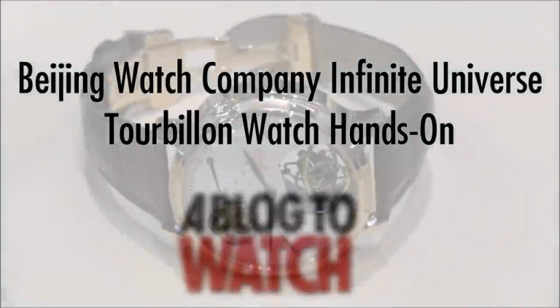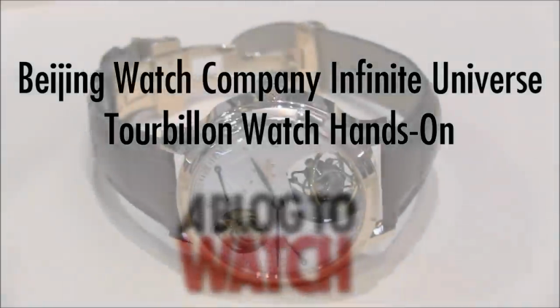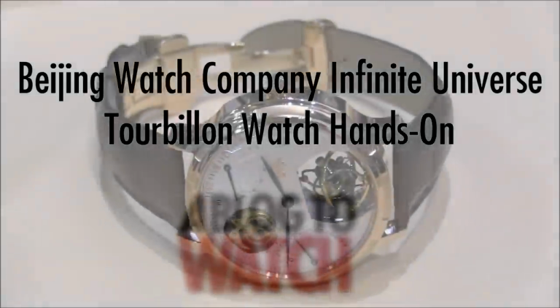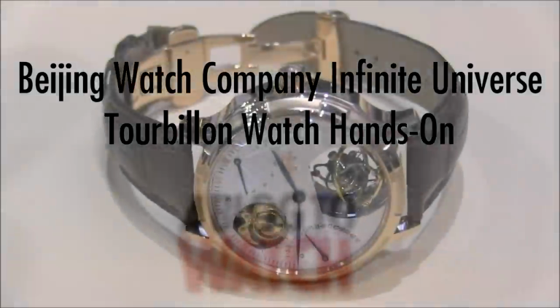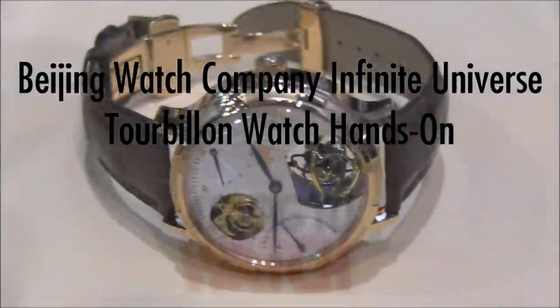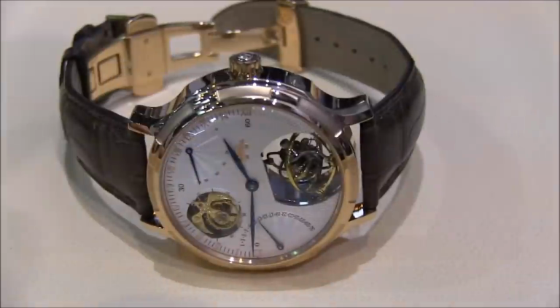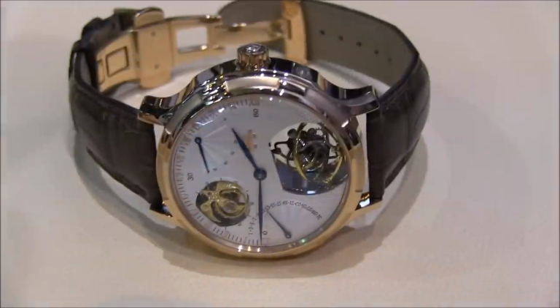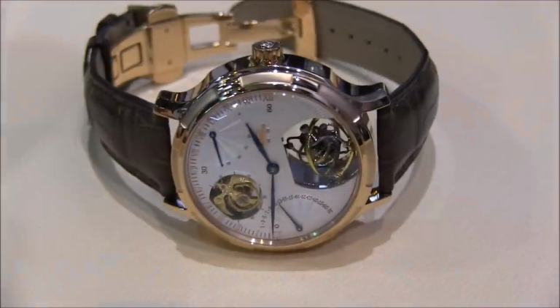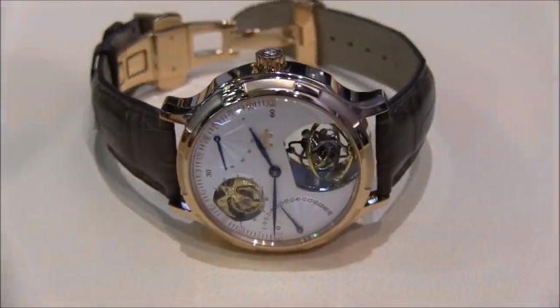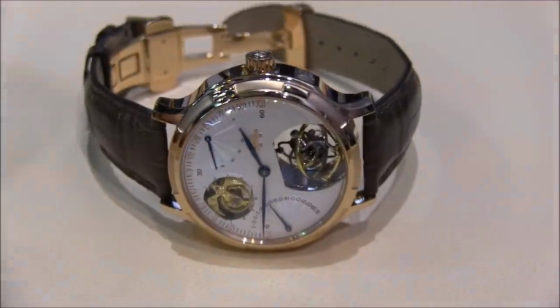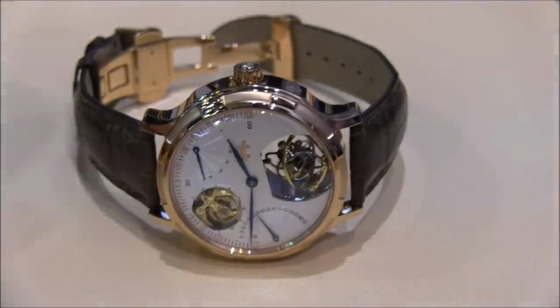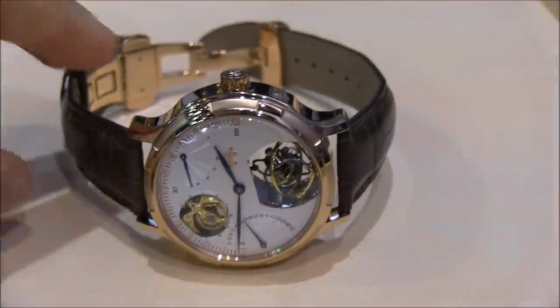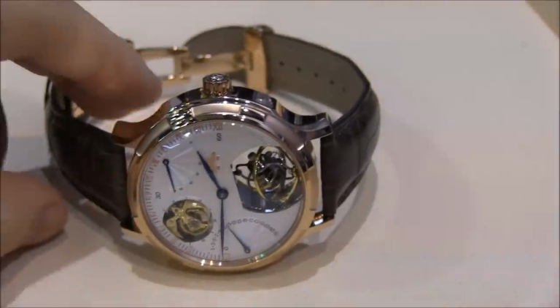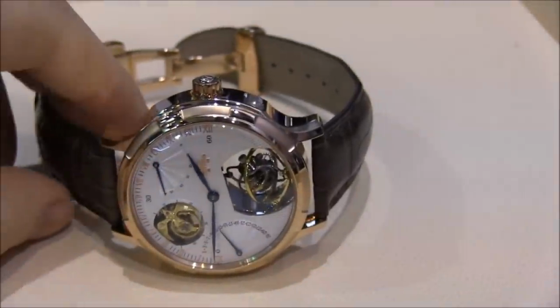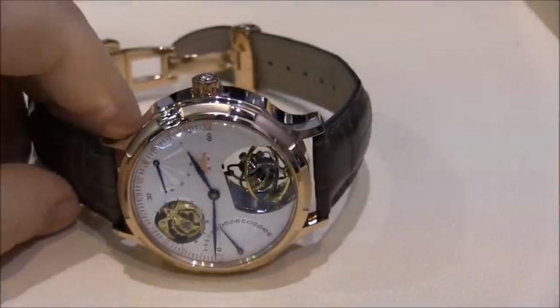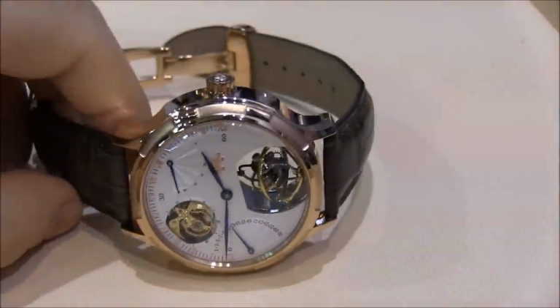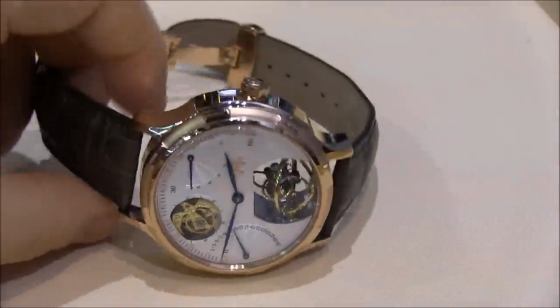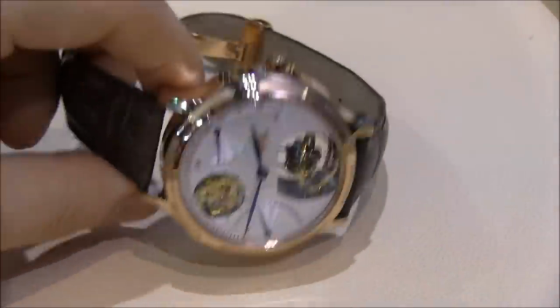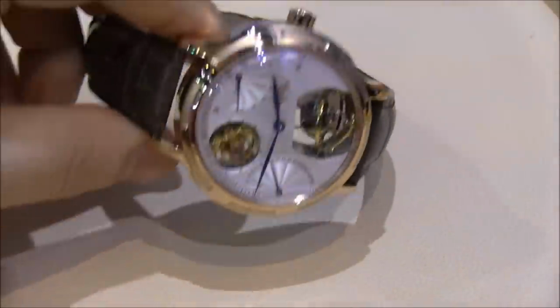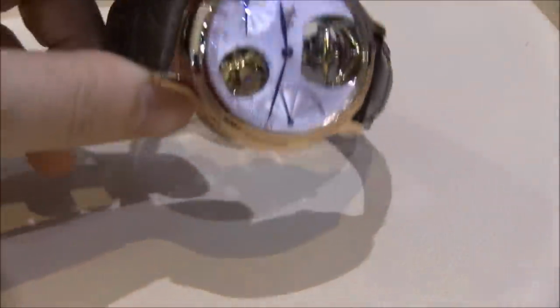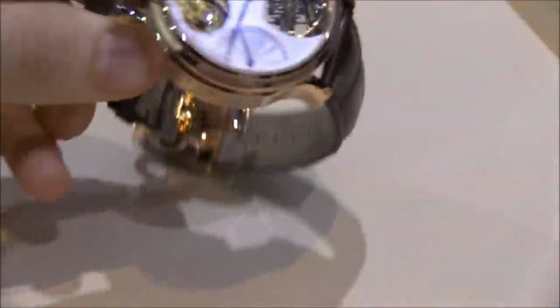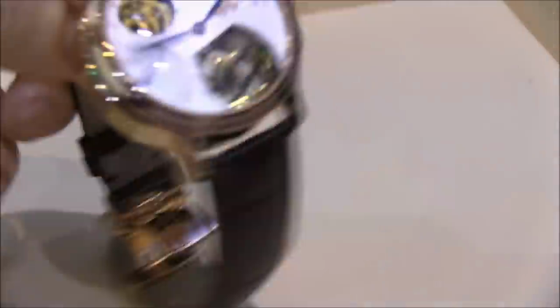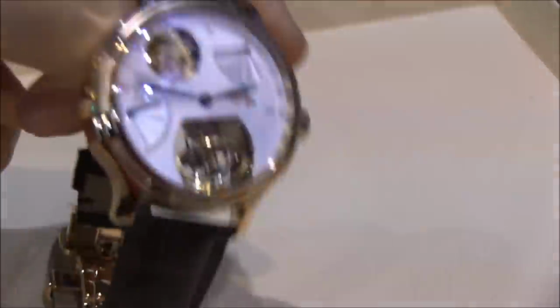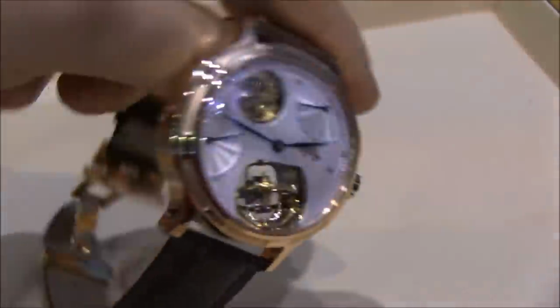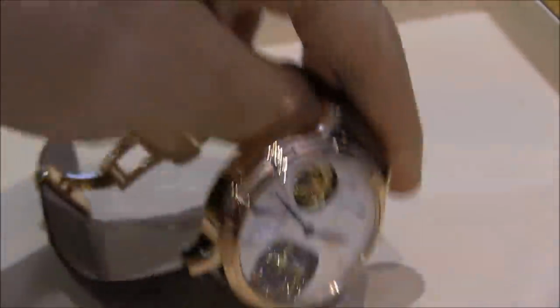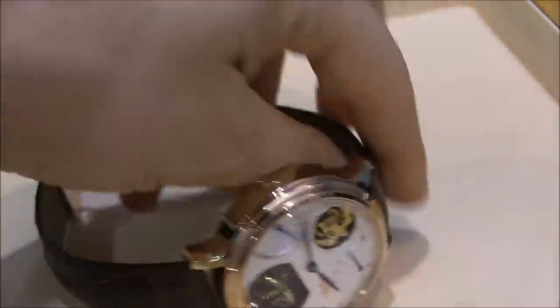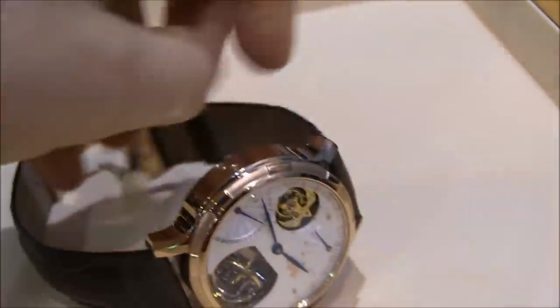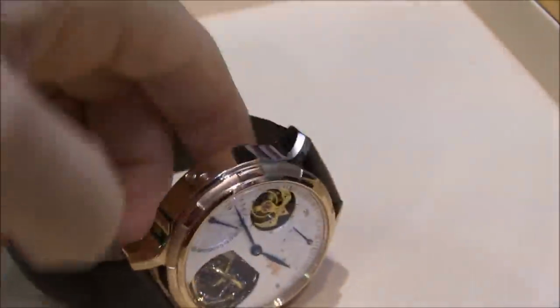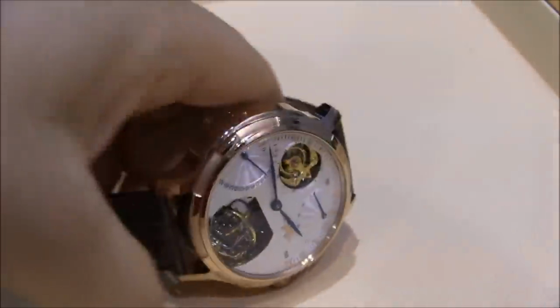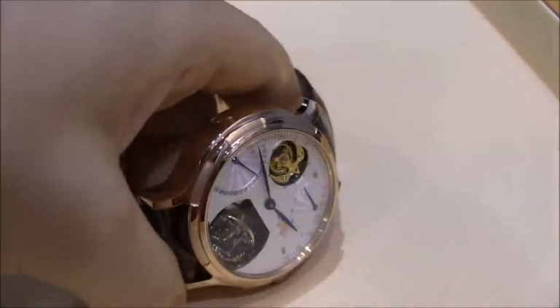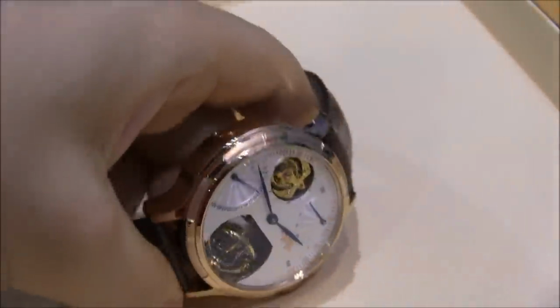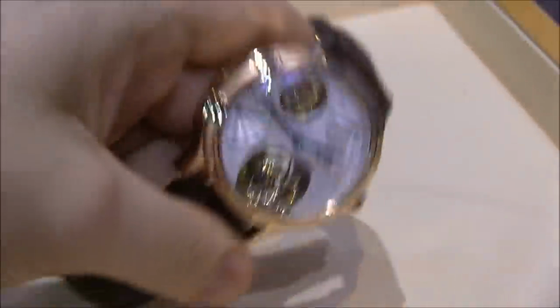Hey everyone, Arielle Adamser with Ablog2Watch. I'm here in Hong Kong with the Beijing Watch Company.